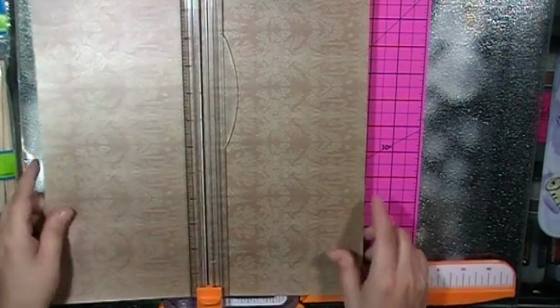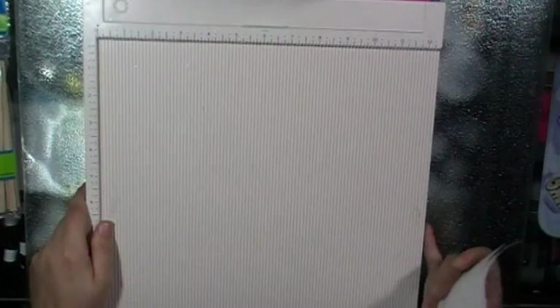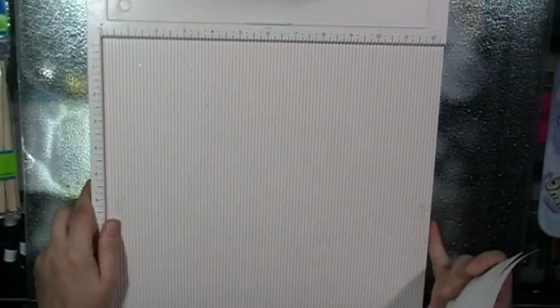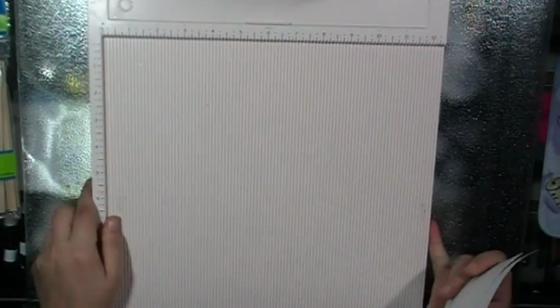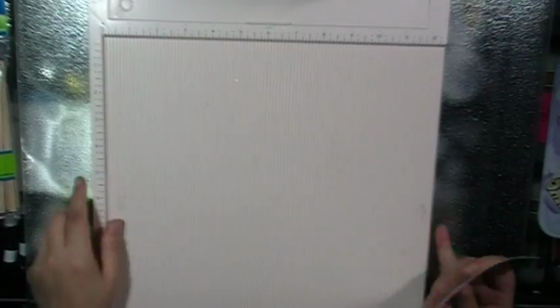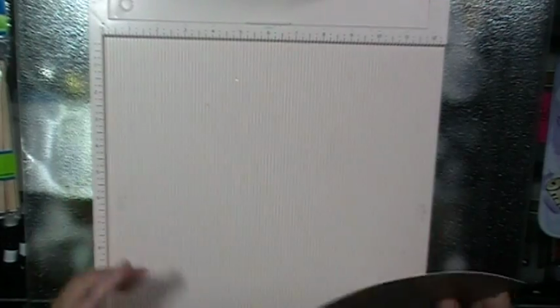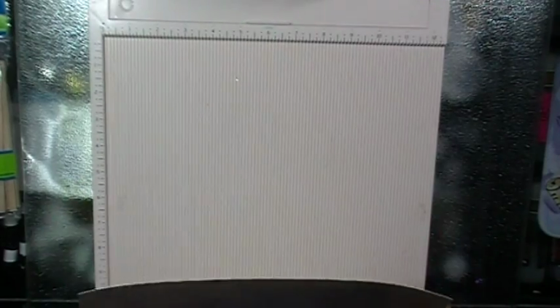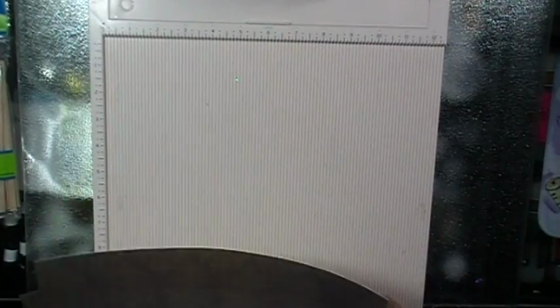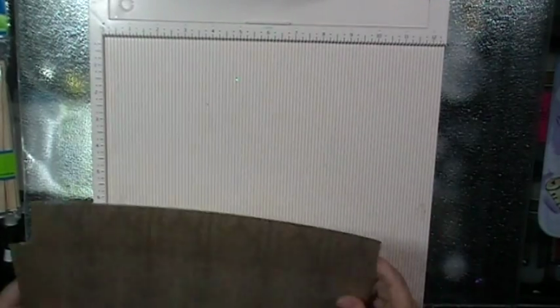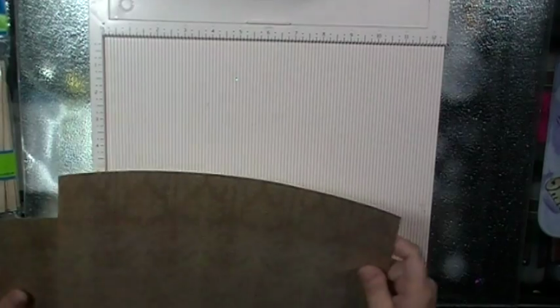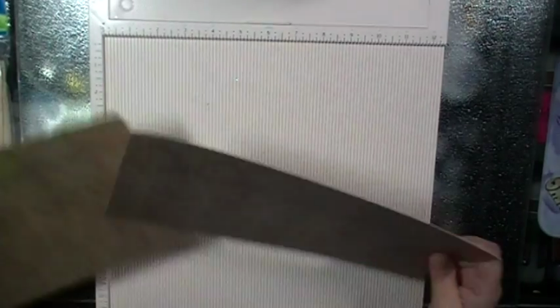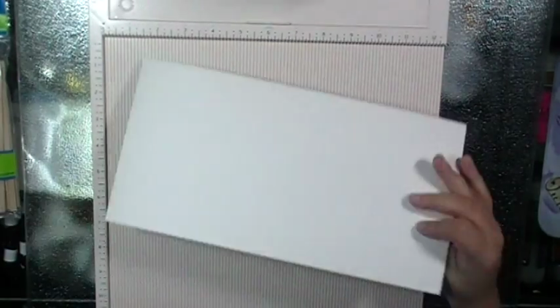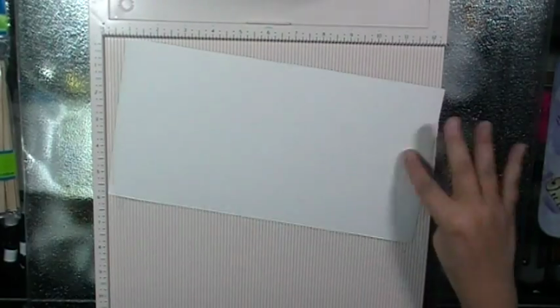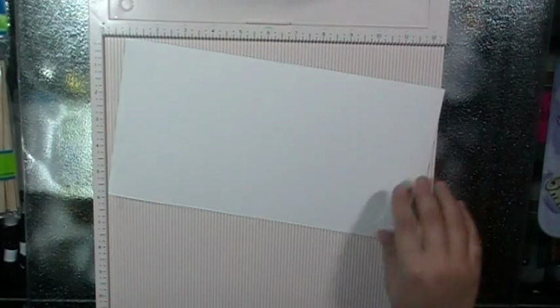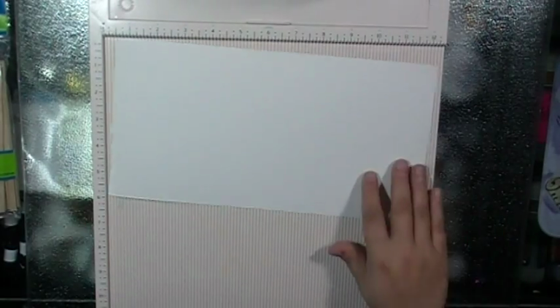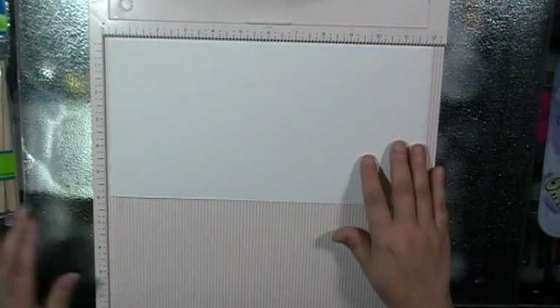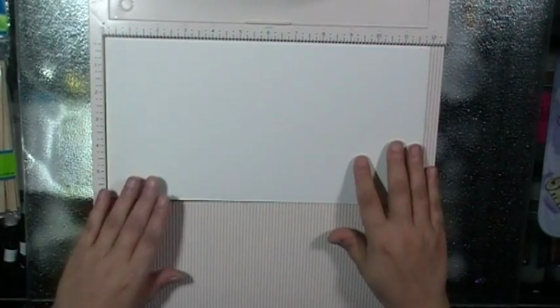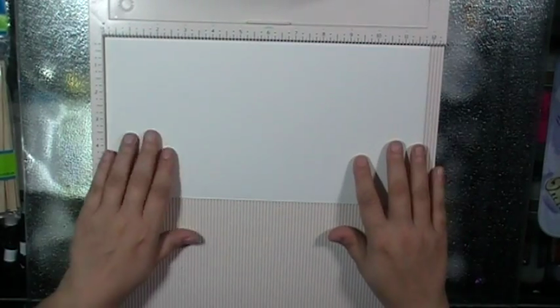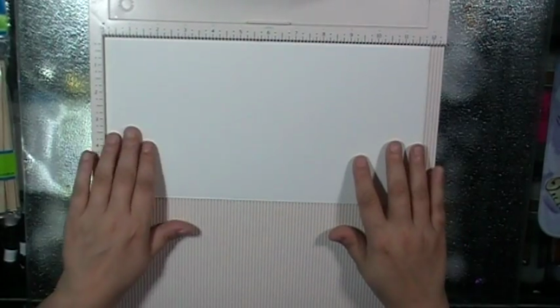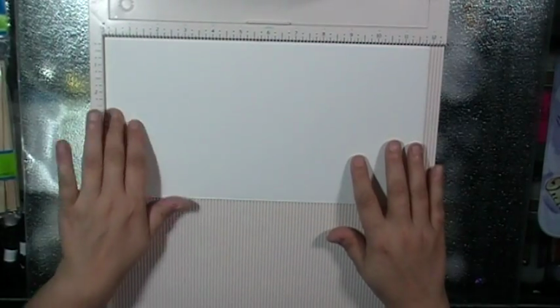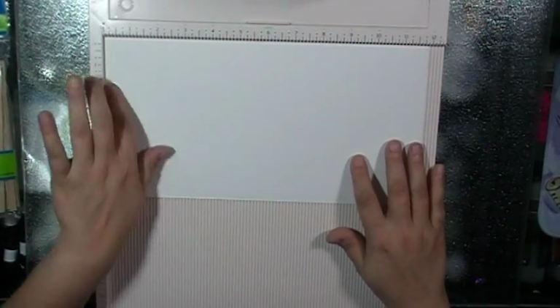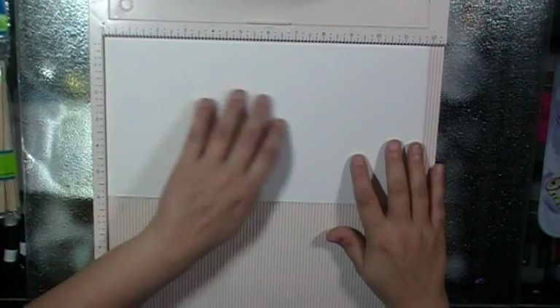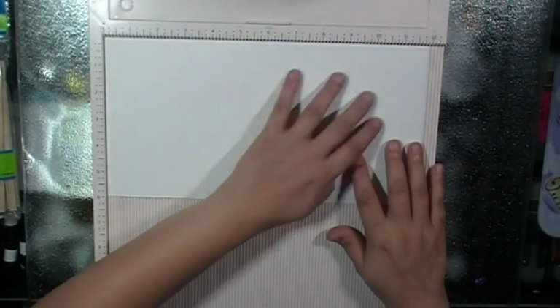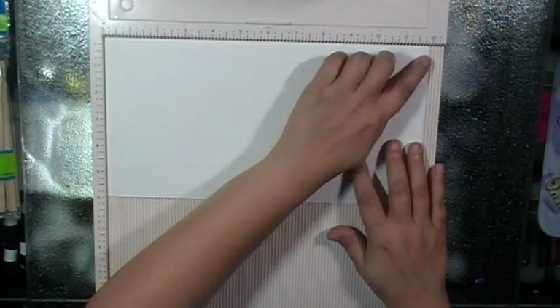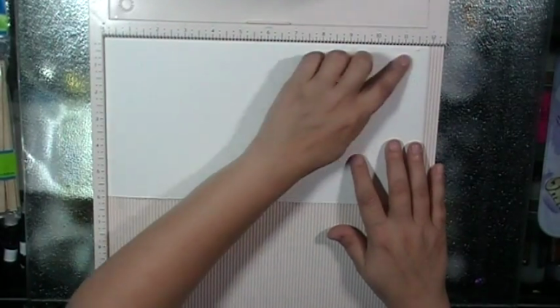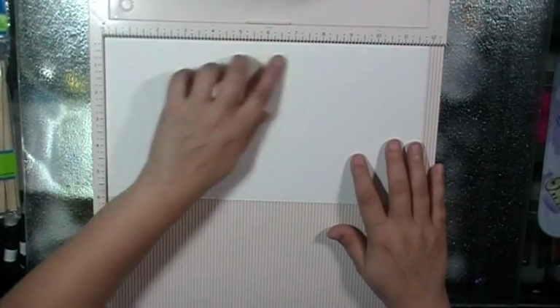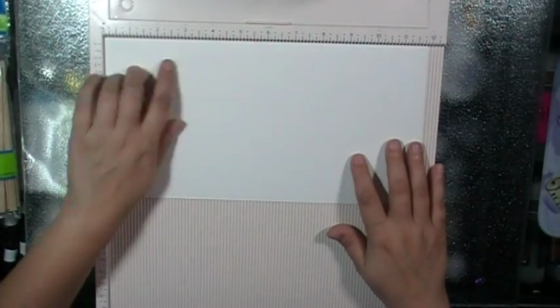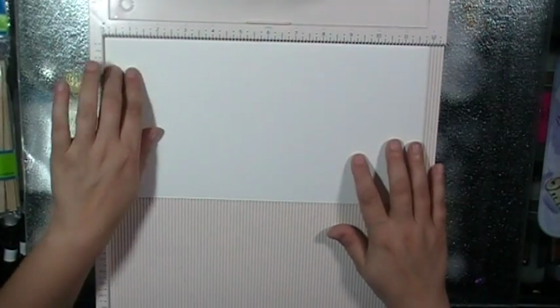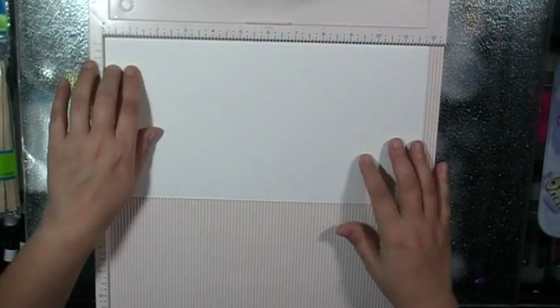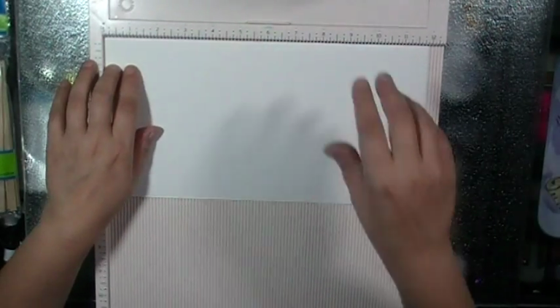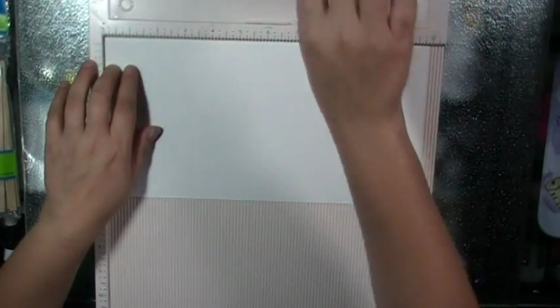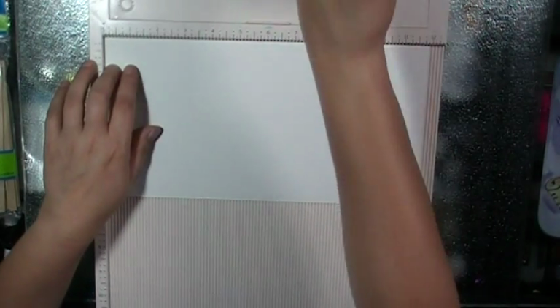Score pal, and I'm just going to score every half inch all the way across.